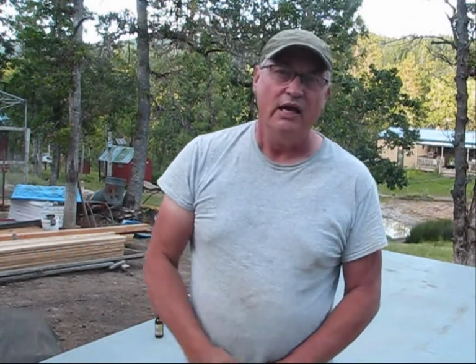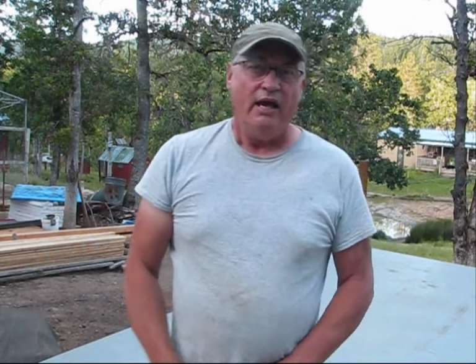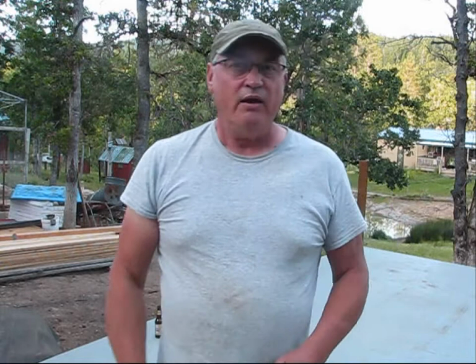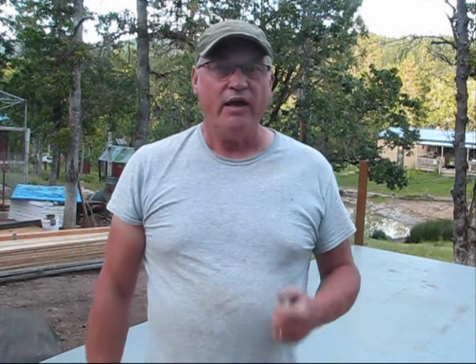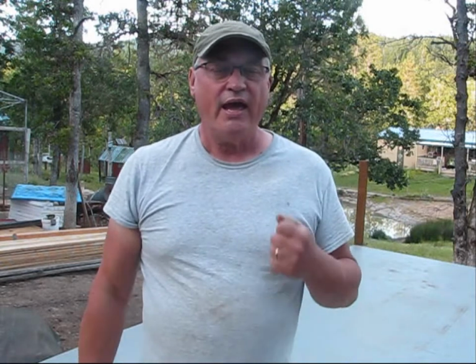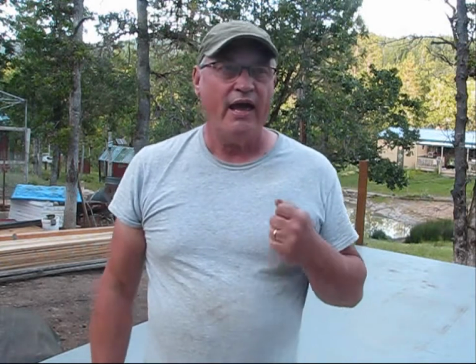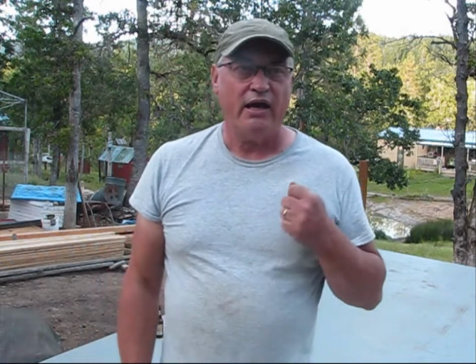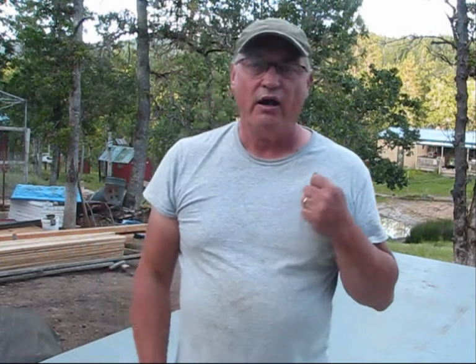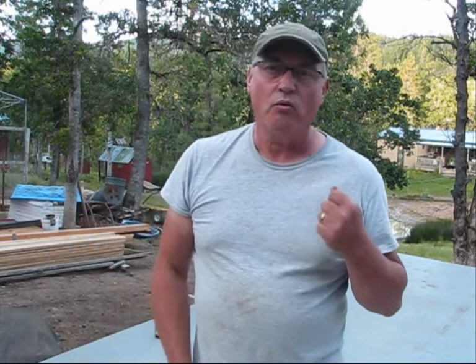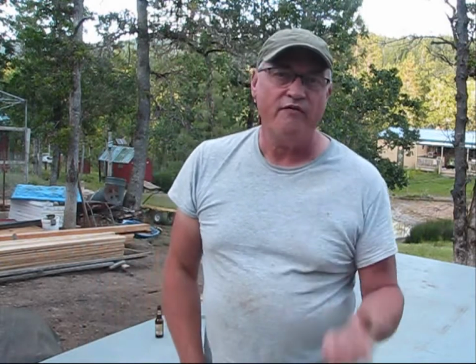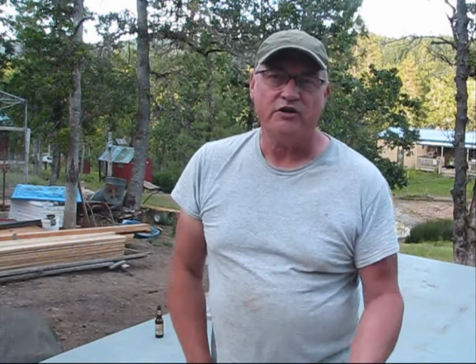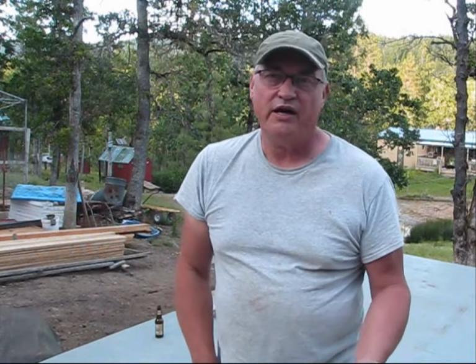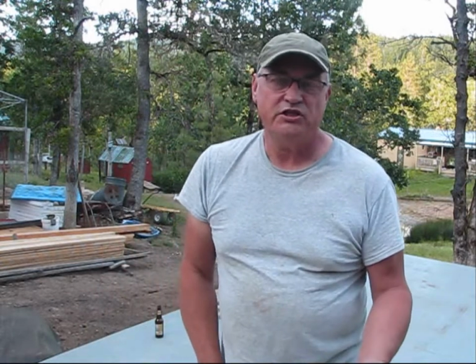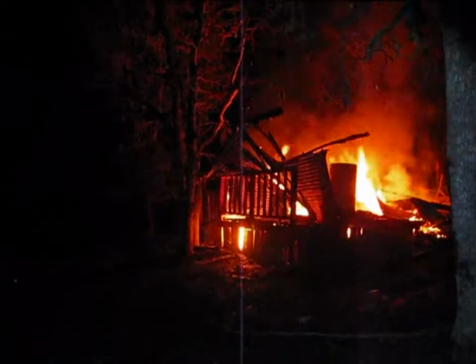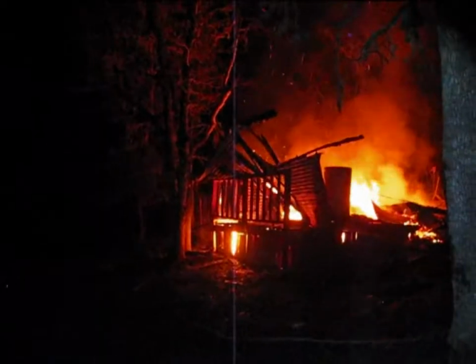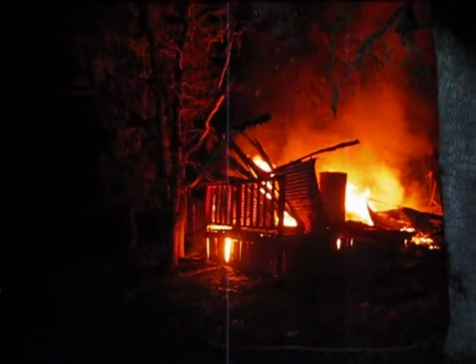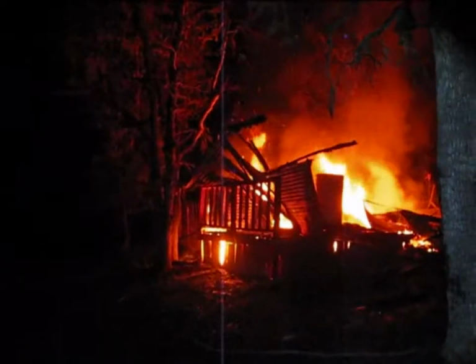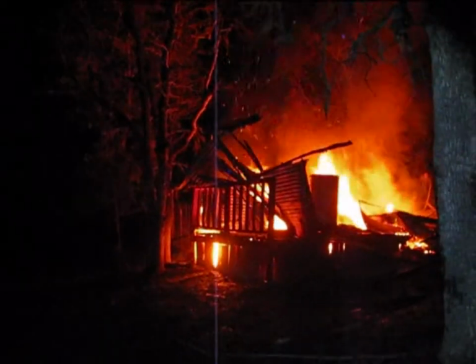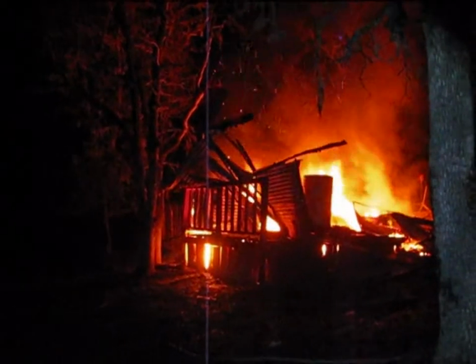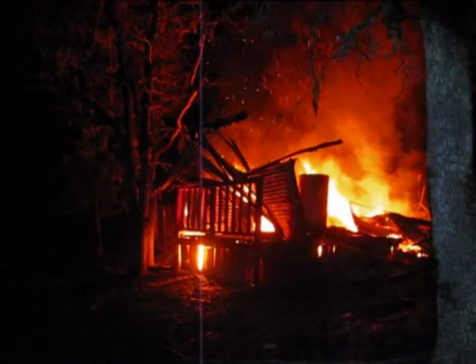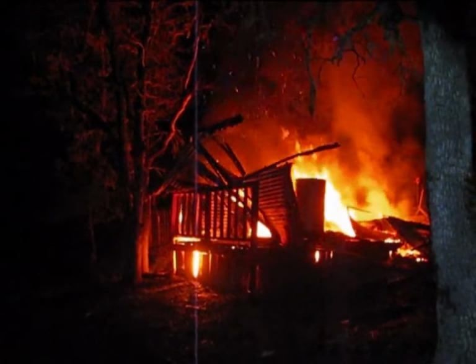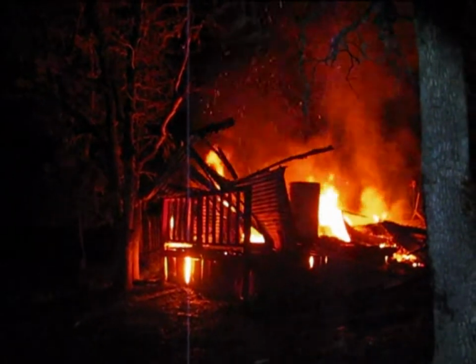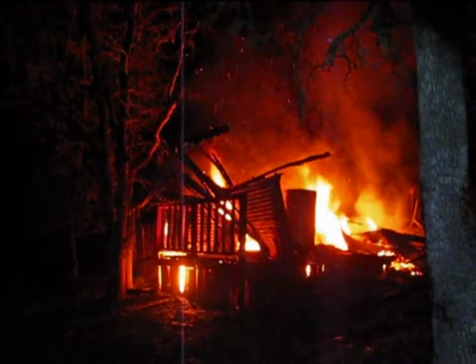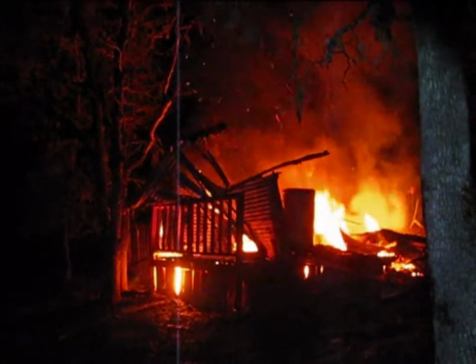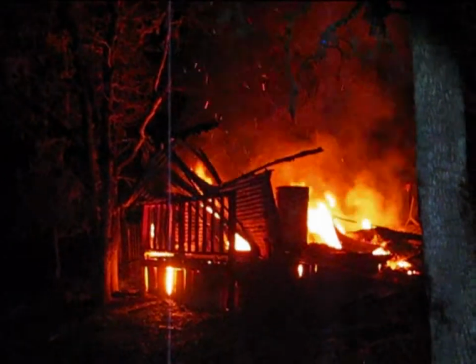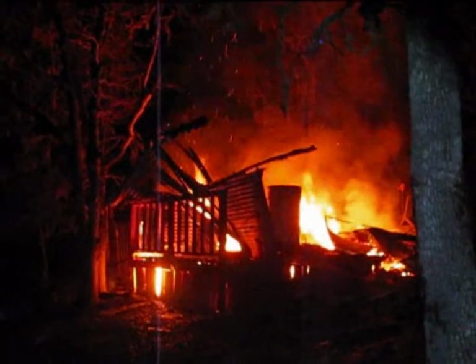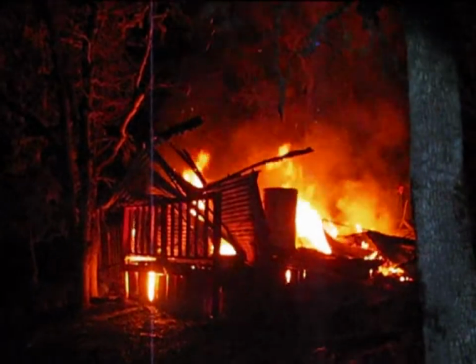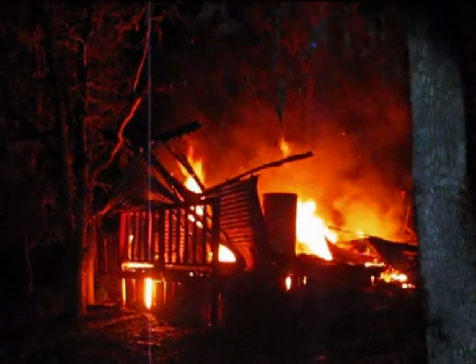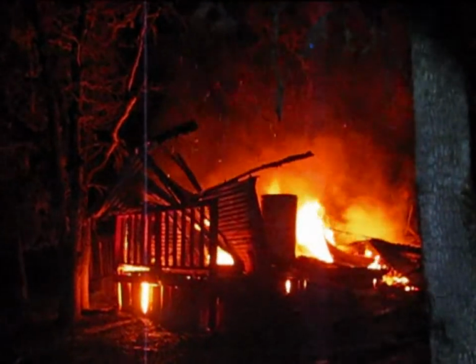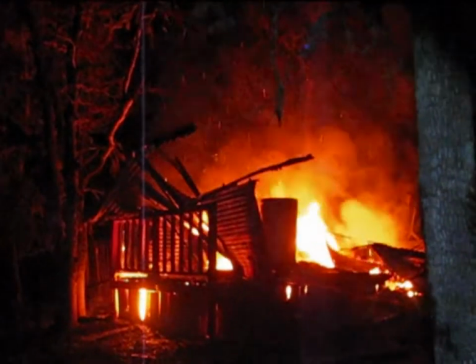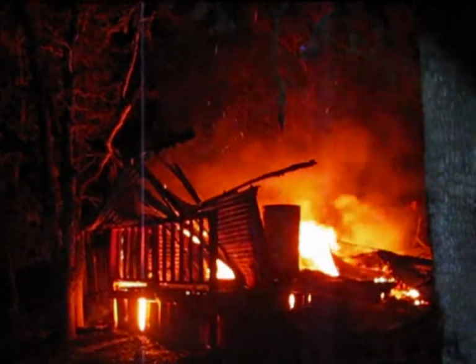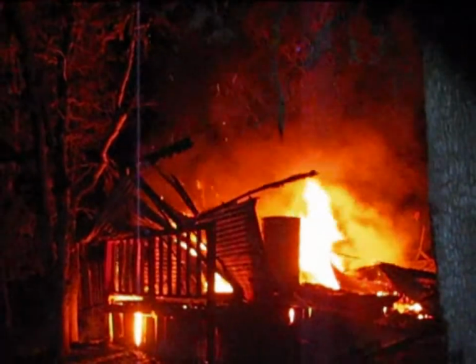We had a horrific tragedy here on the homestead on Friday the 13th in April. My barn burnt down.